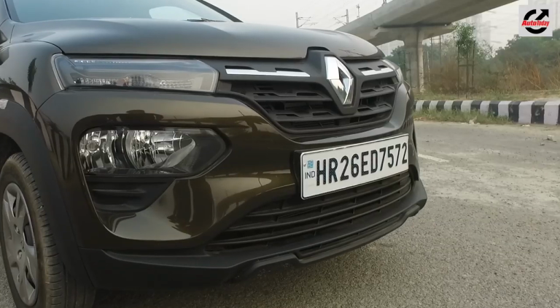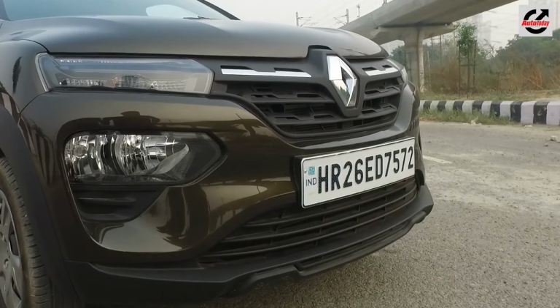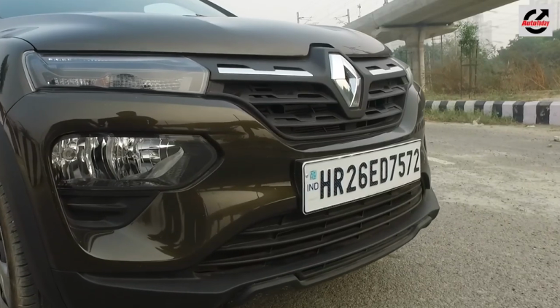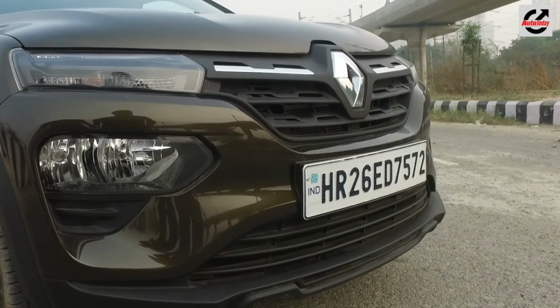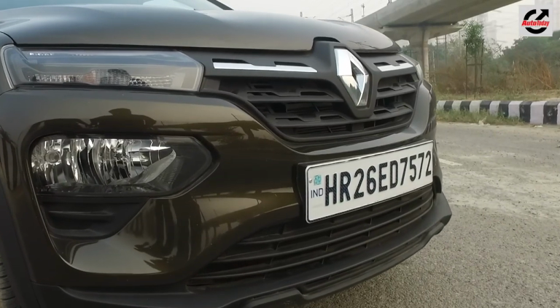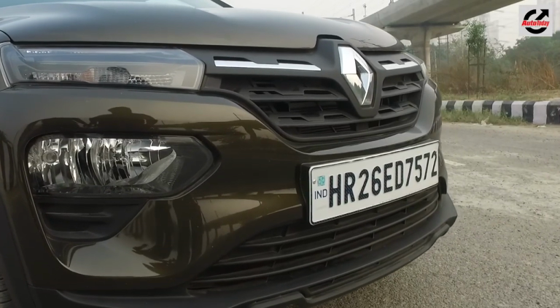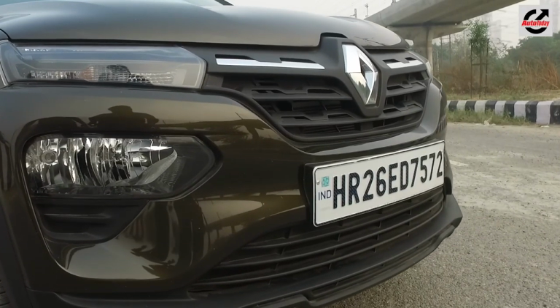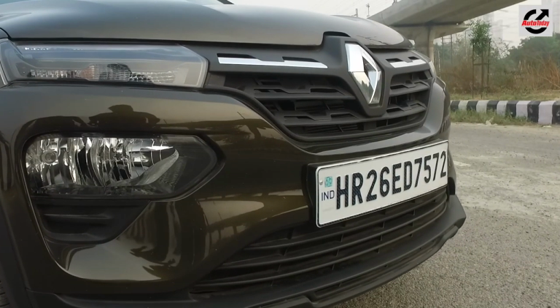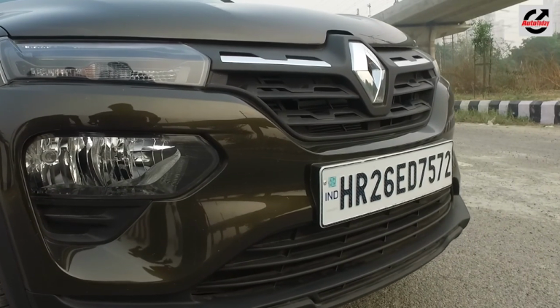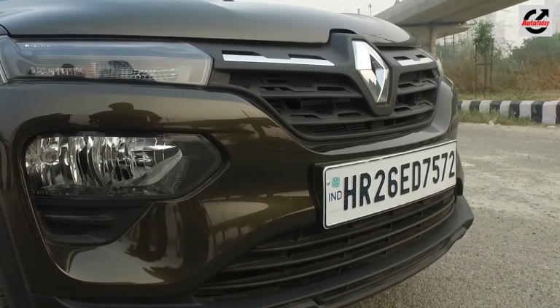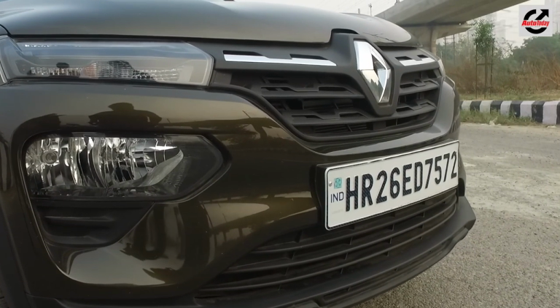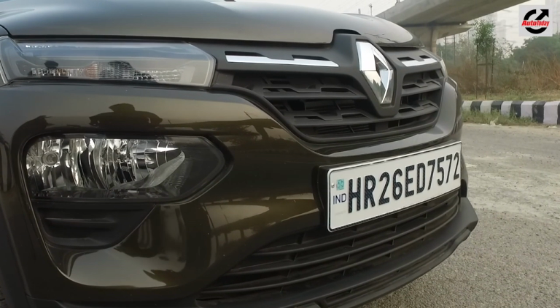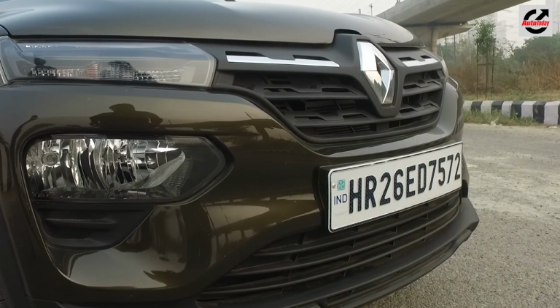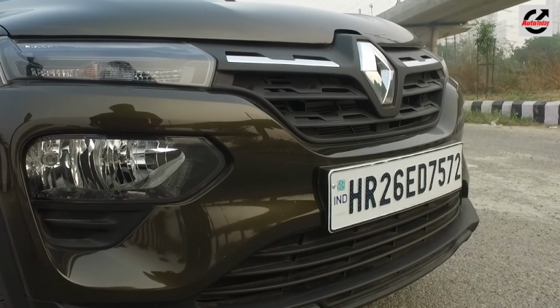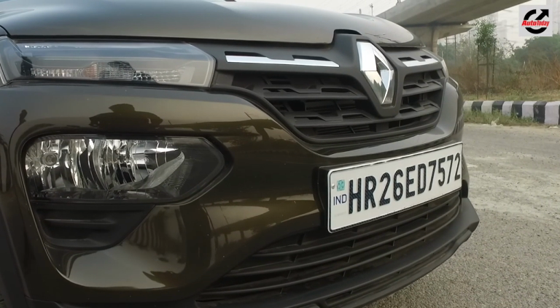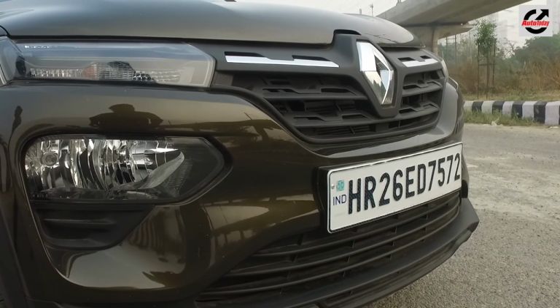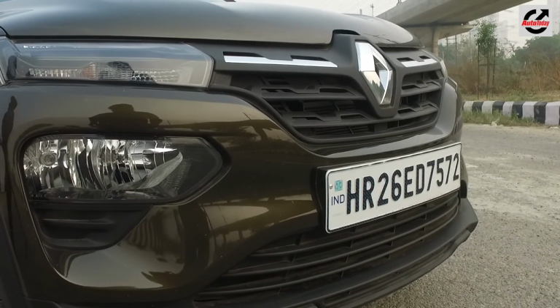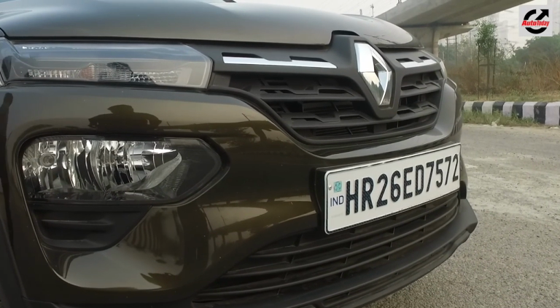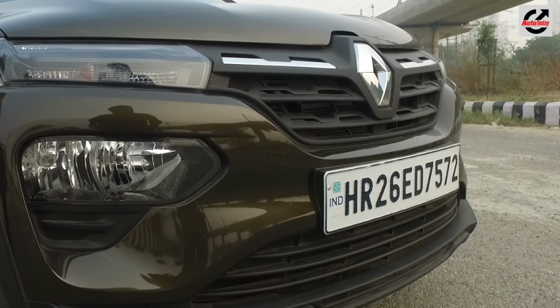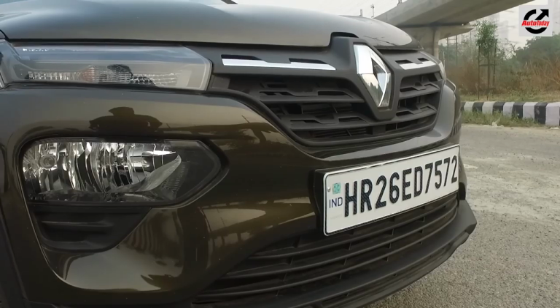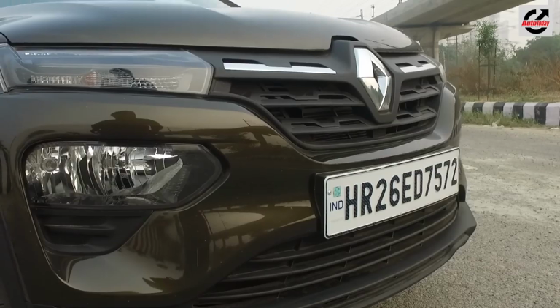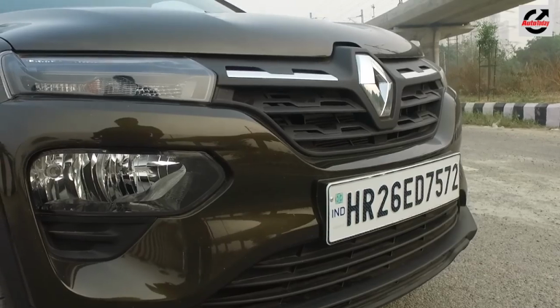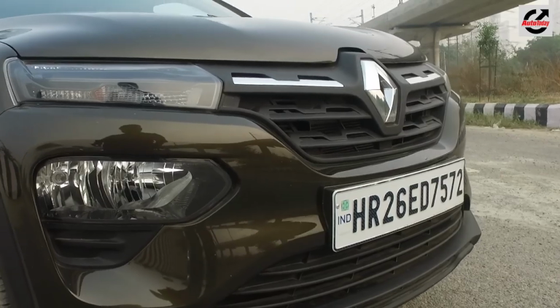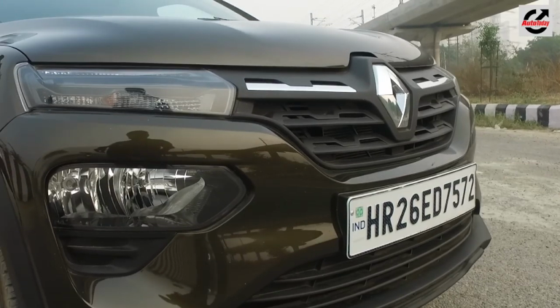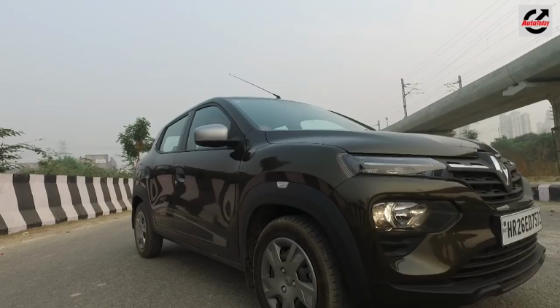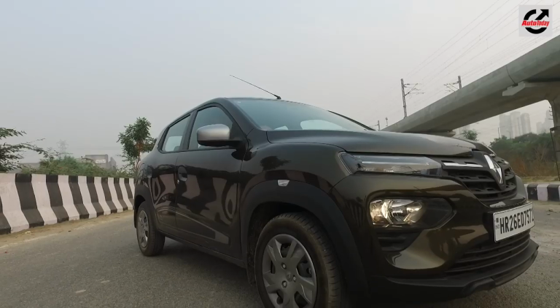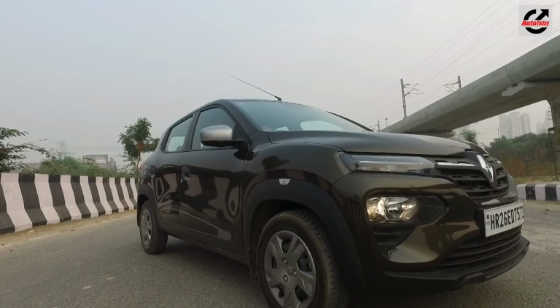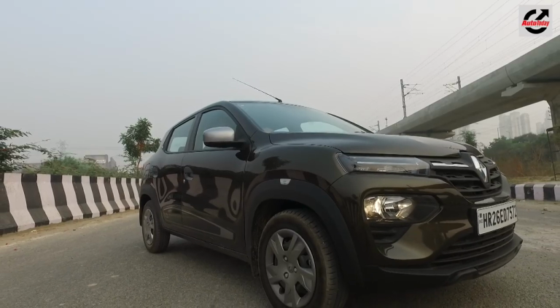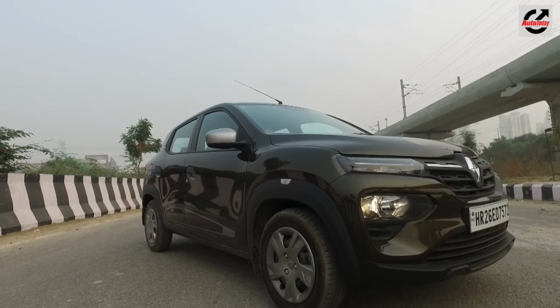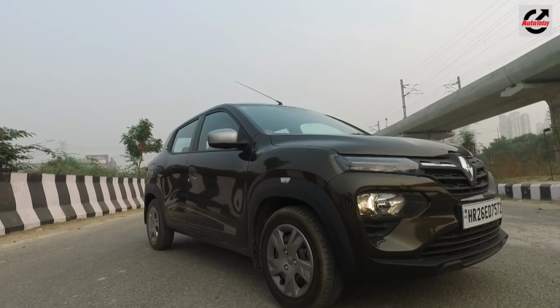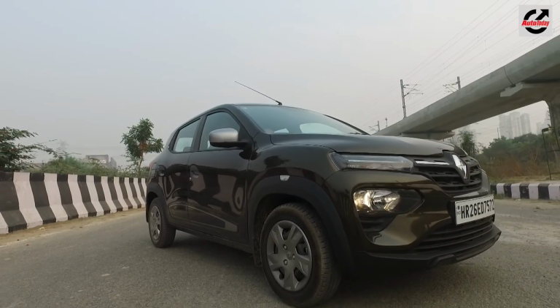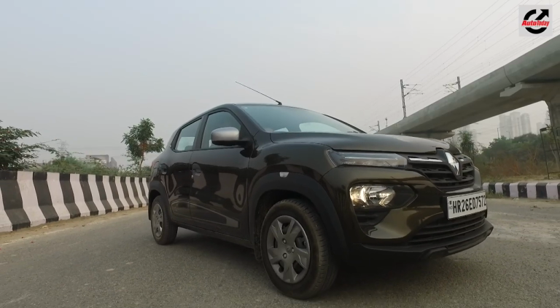The grille too has been updated with vertical slats and chrome embellishments — because nothing says premium like more chrome.